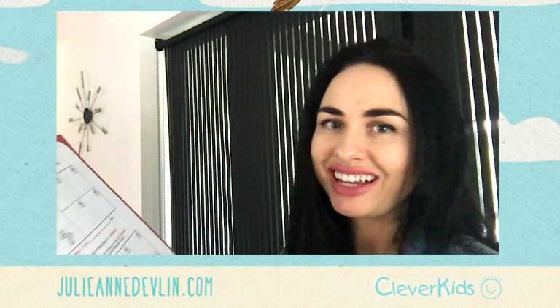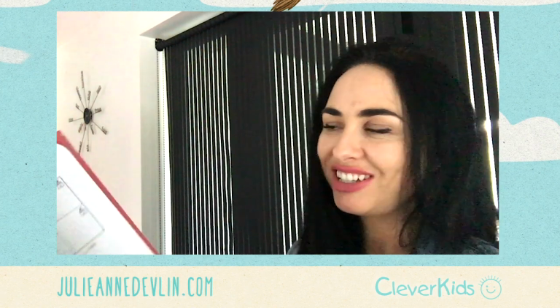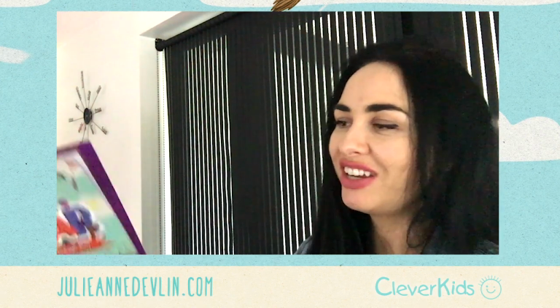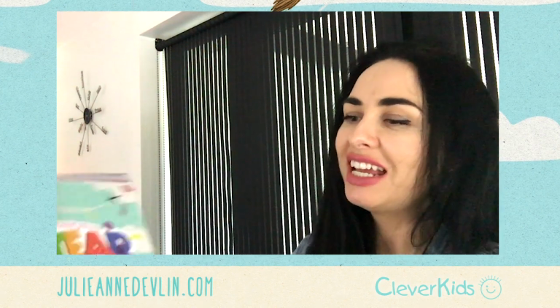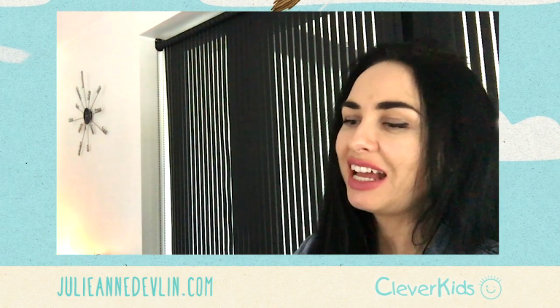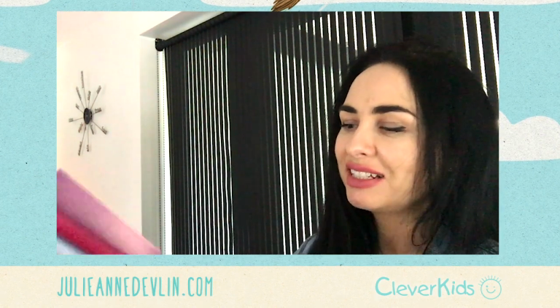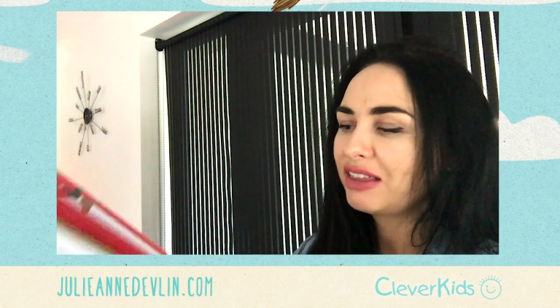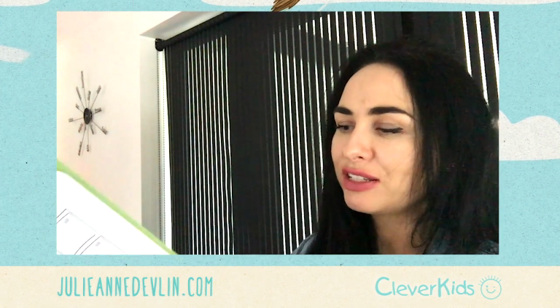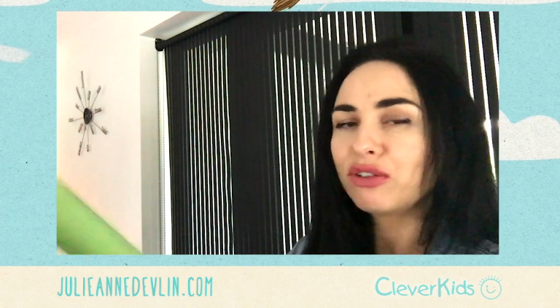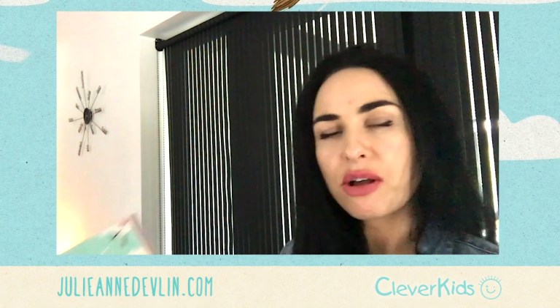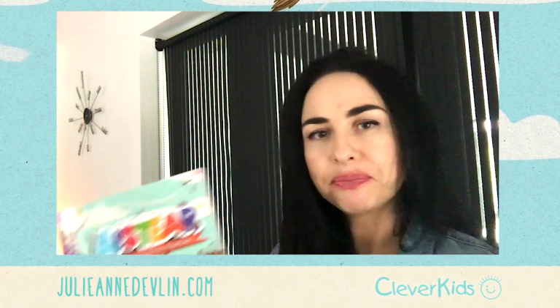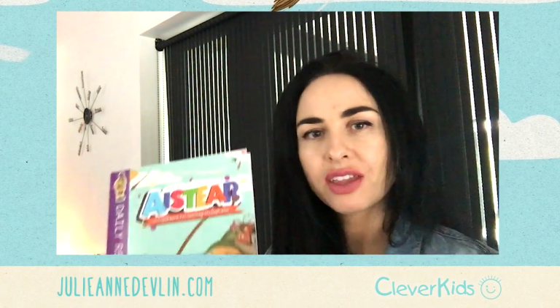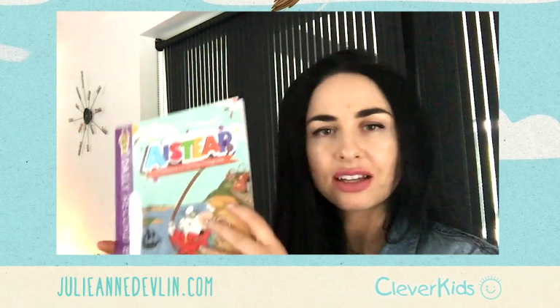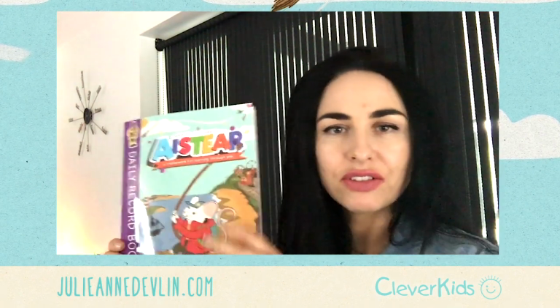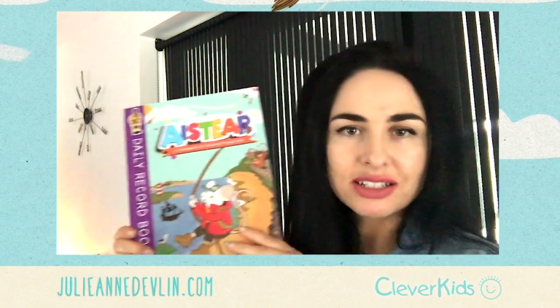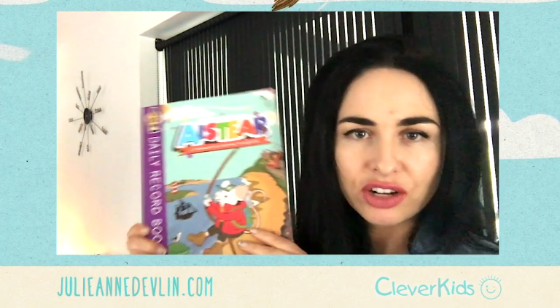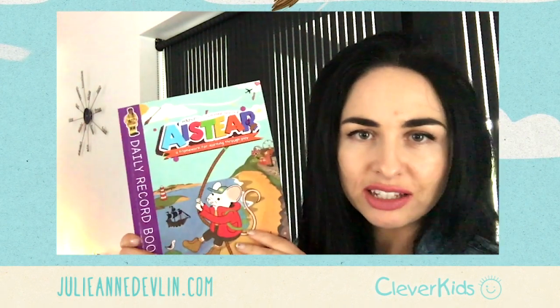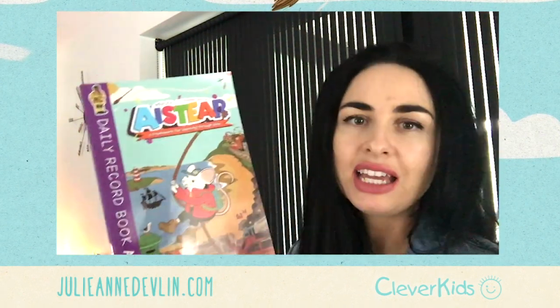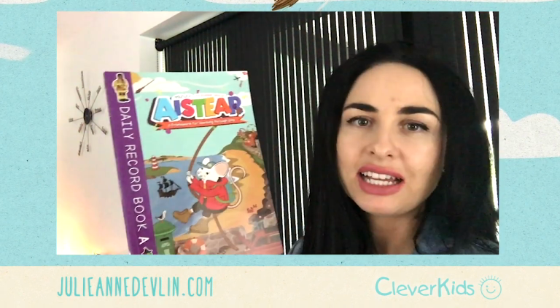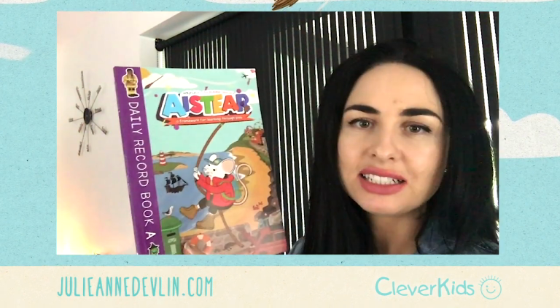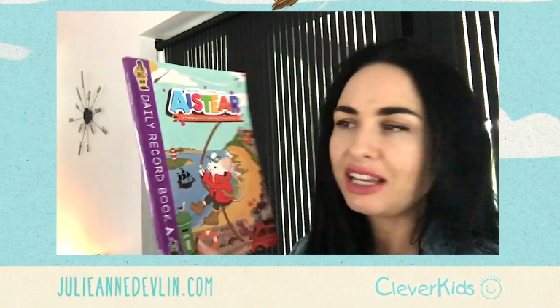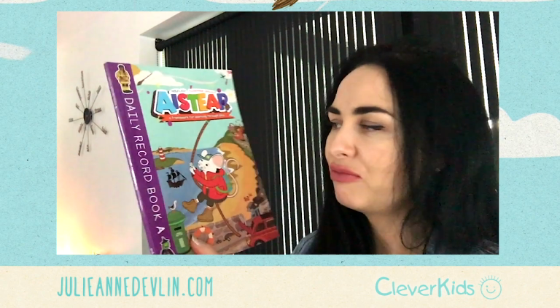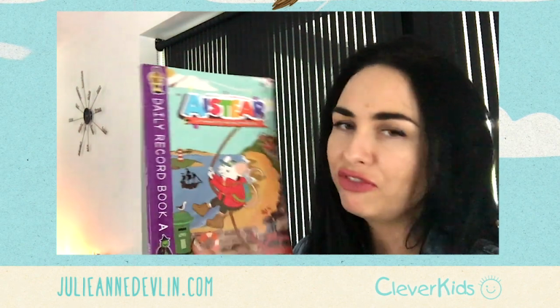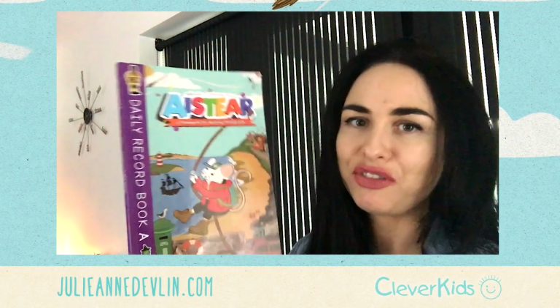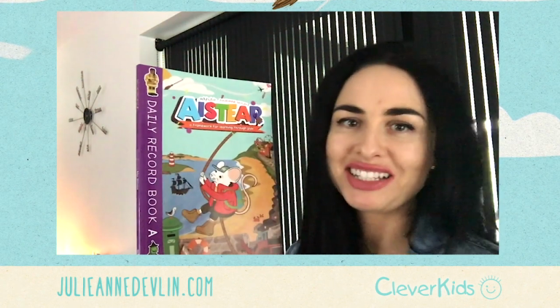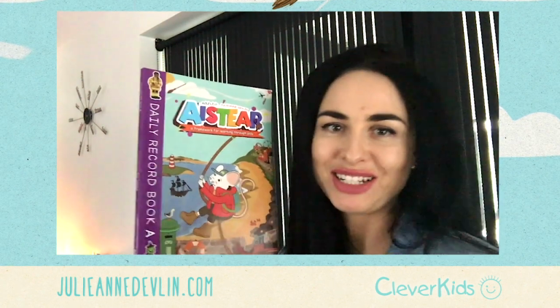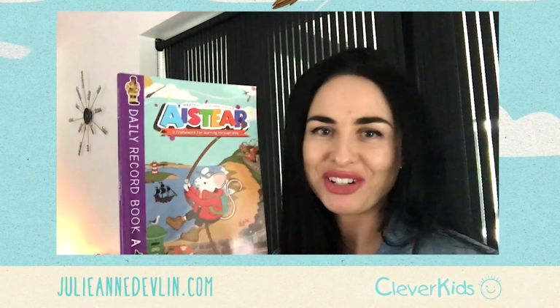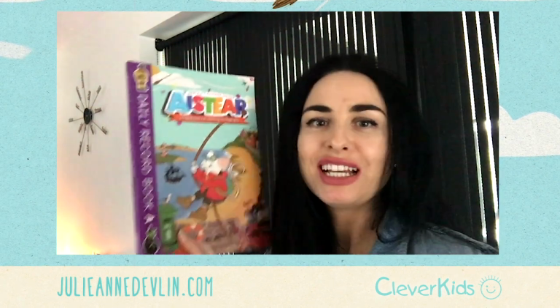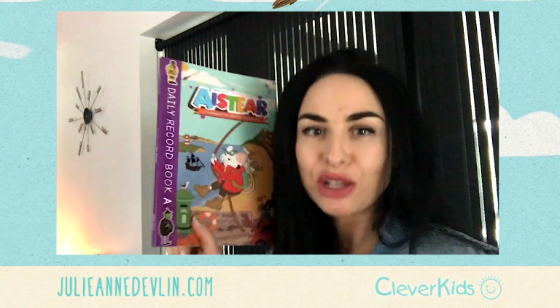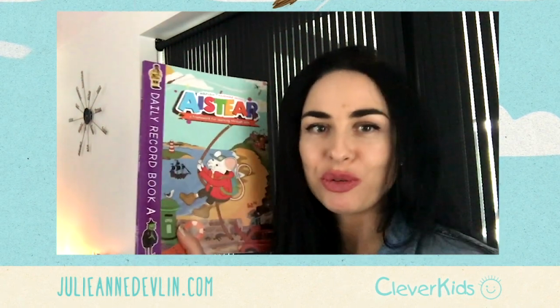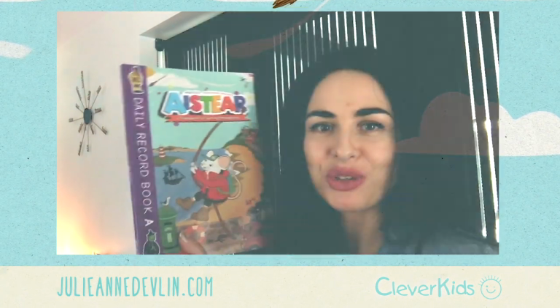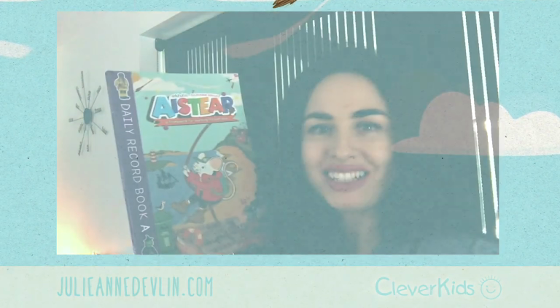That's all from cleverkids.ie — very excited about it, so I hope you enjoy it!